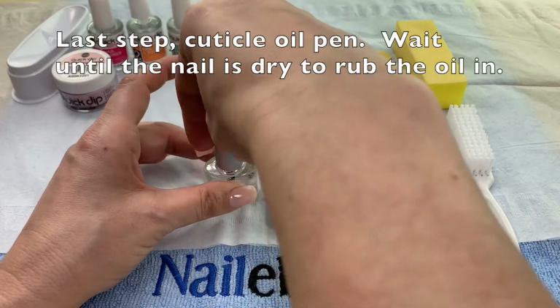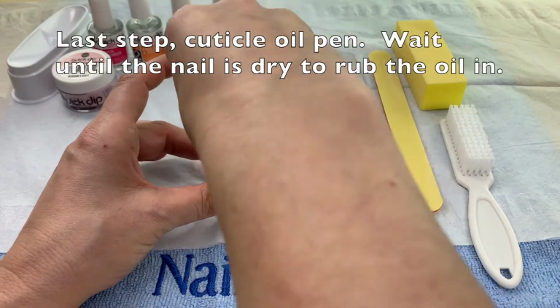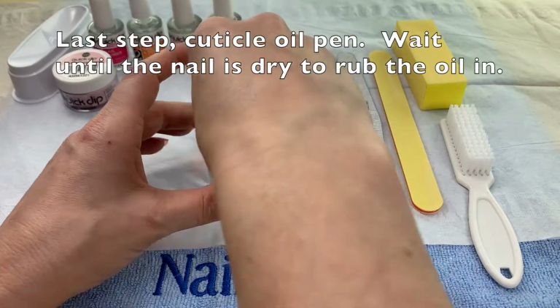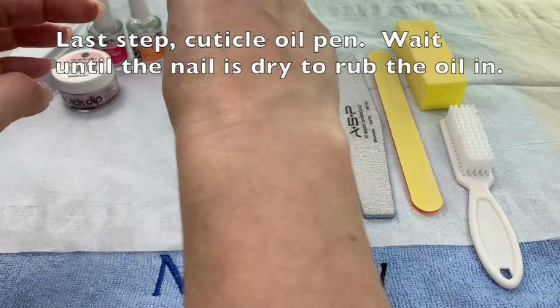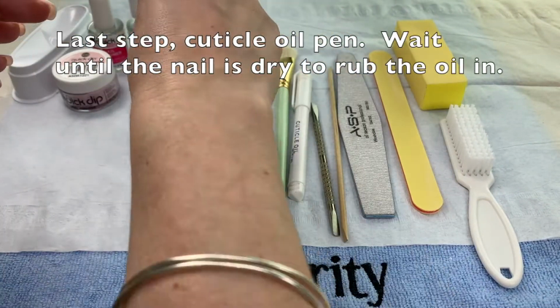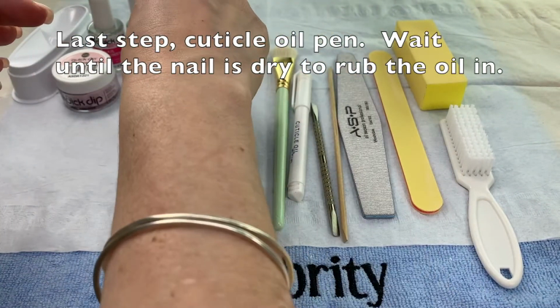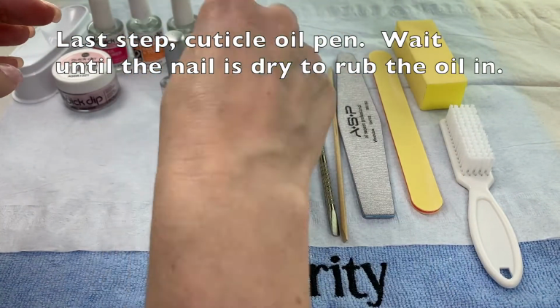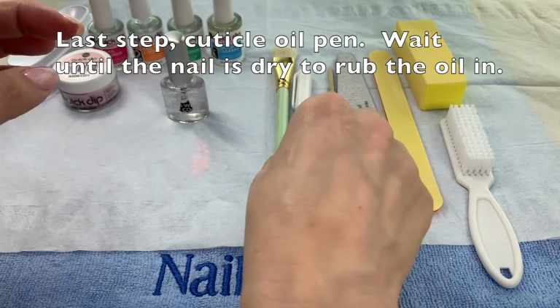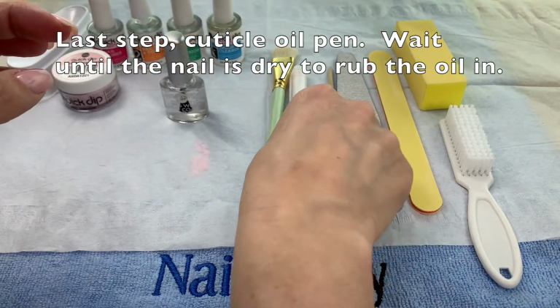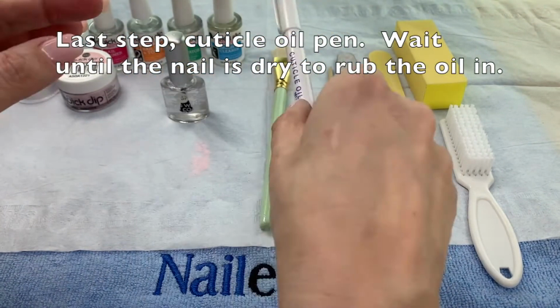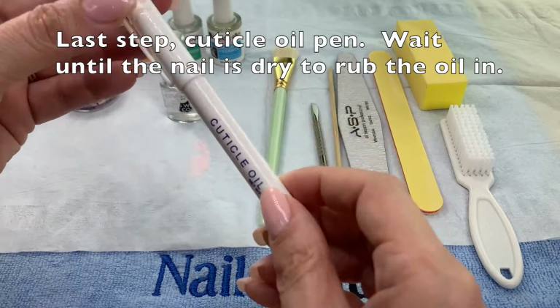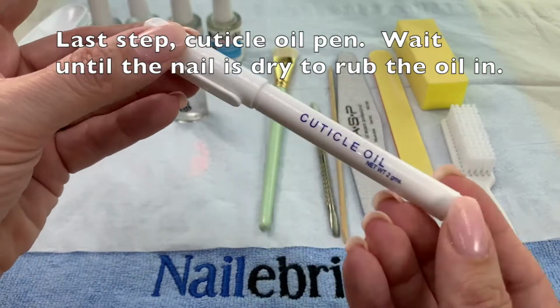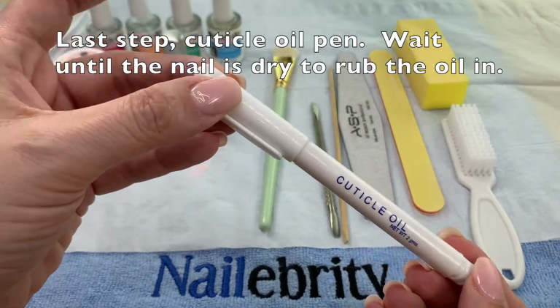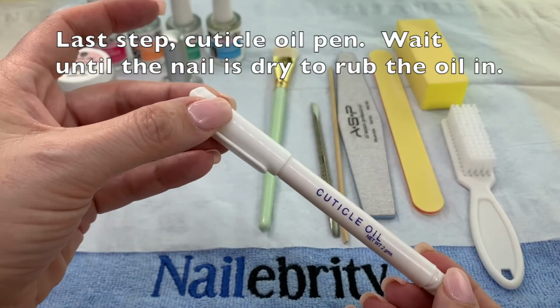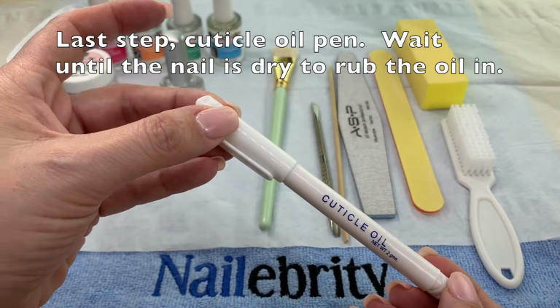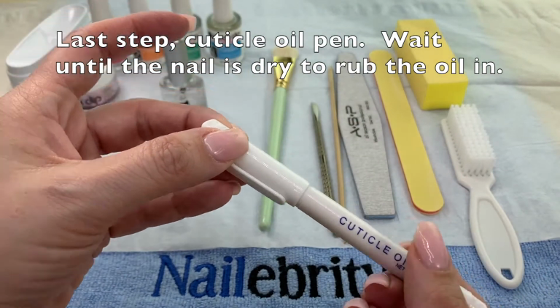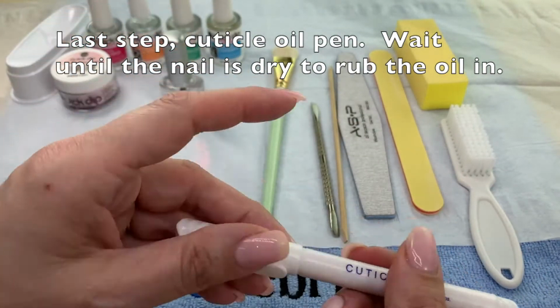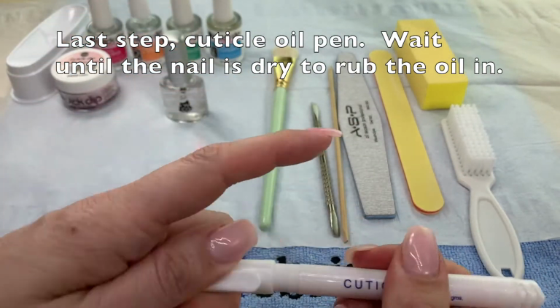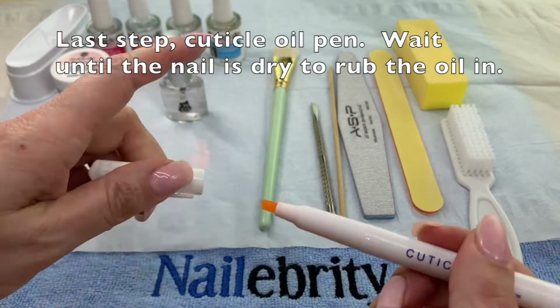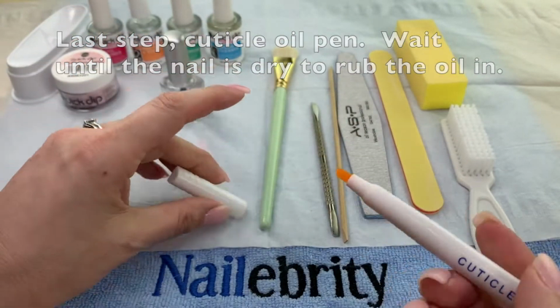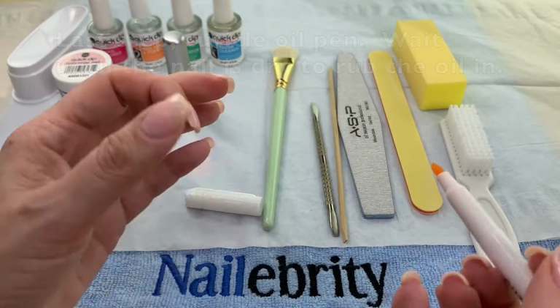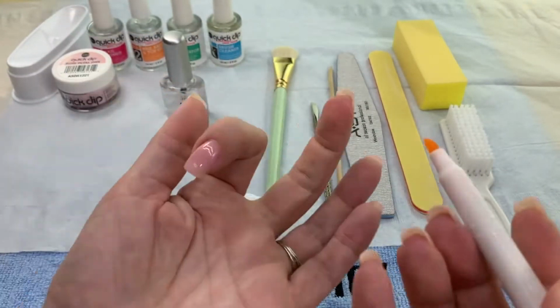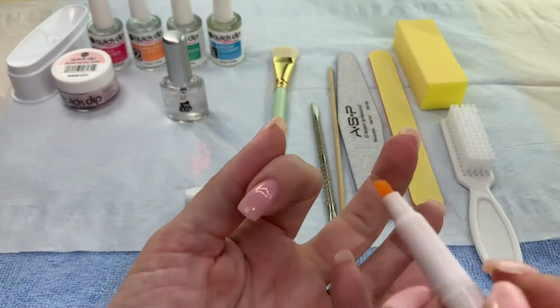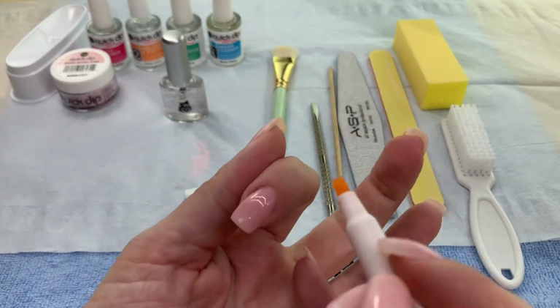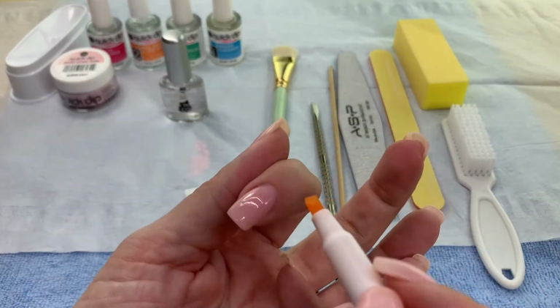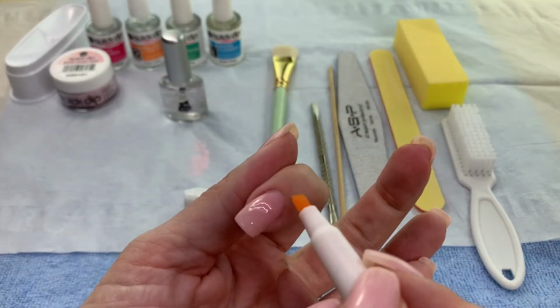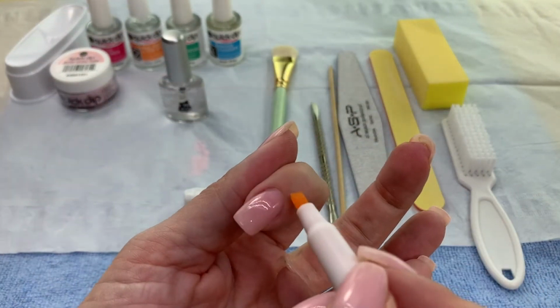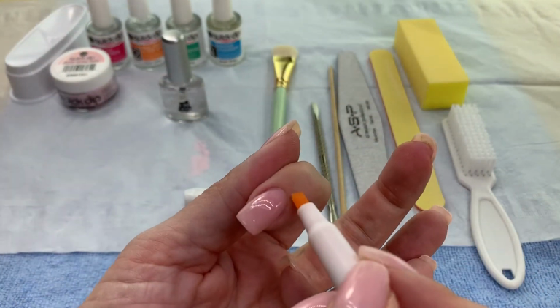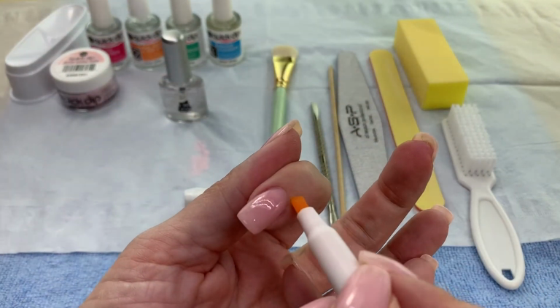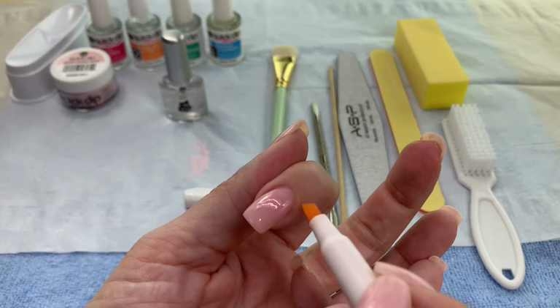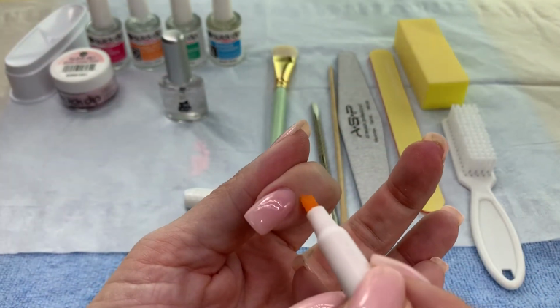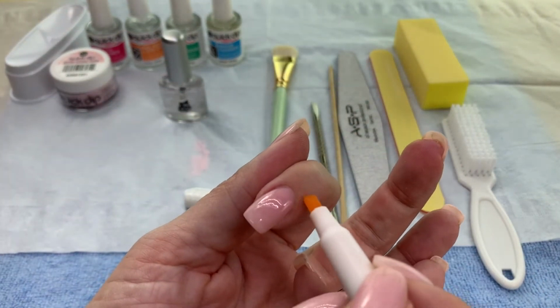The last step is to apply cuticle oil, but since I'm using a pen I don't have to wait for the nail to dry.